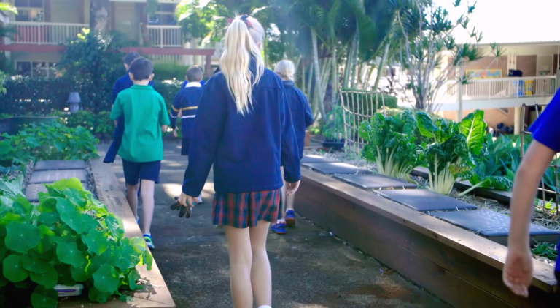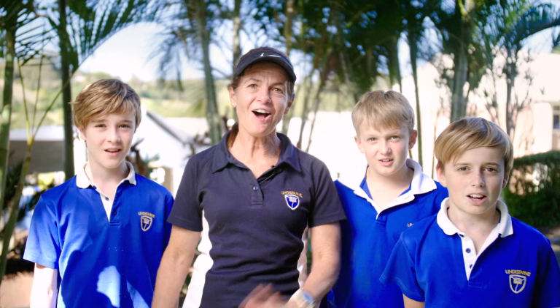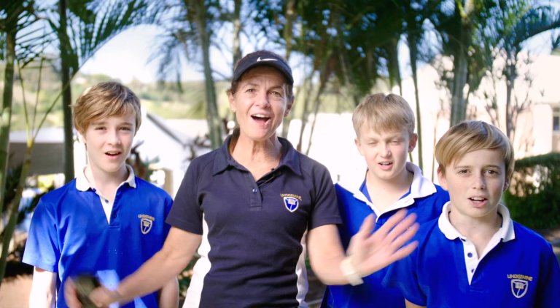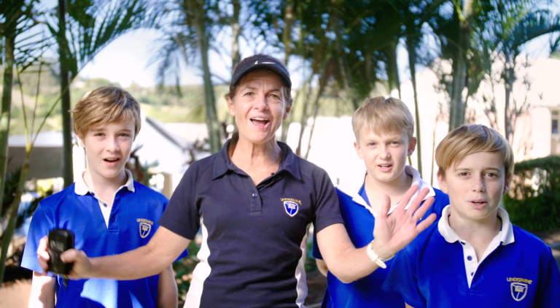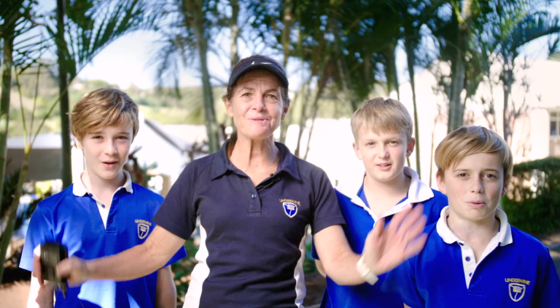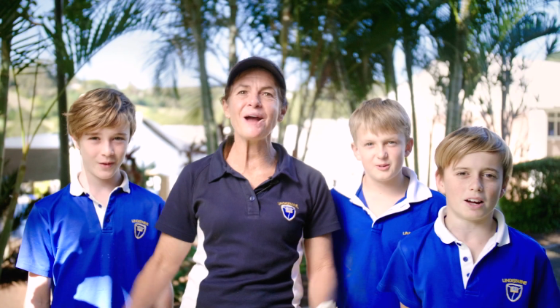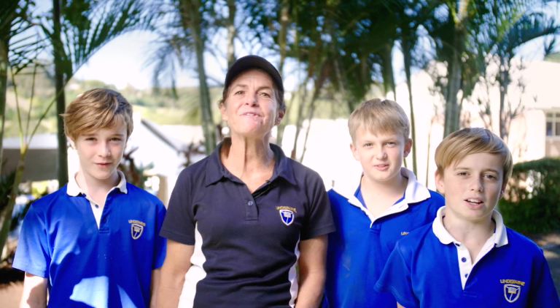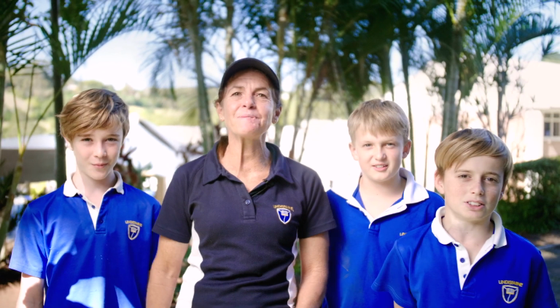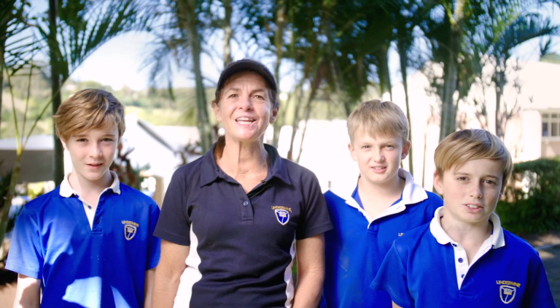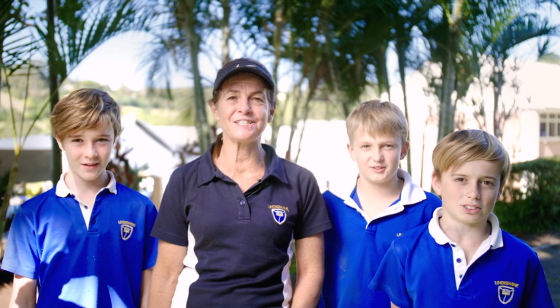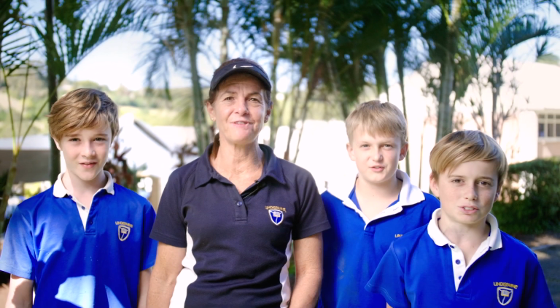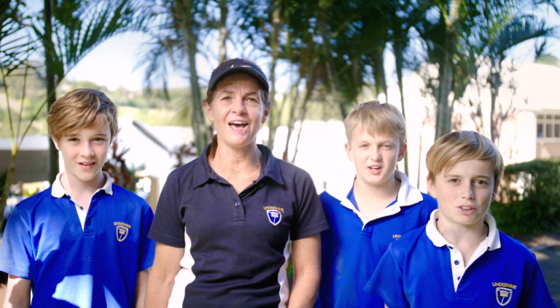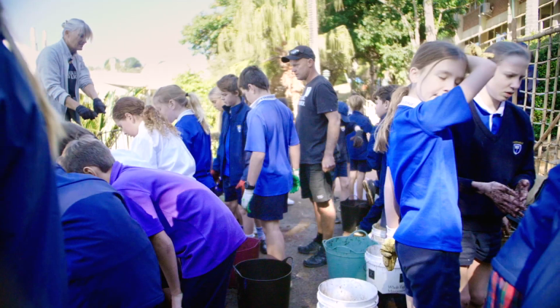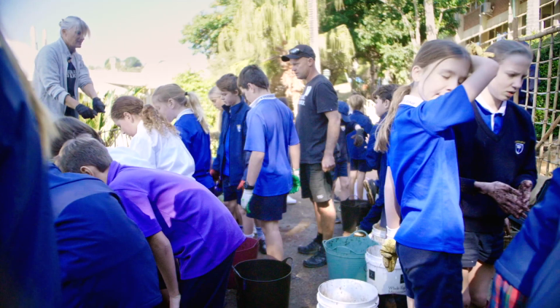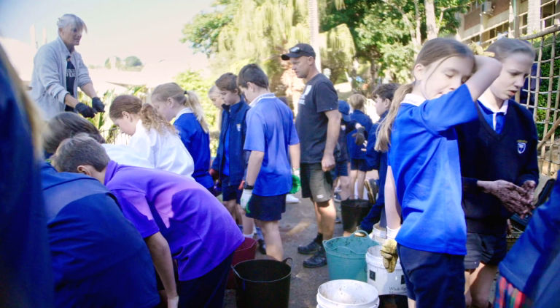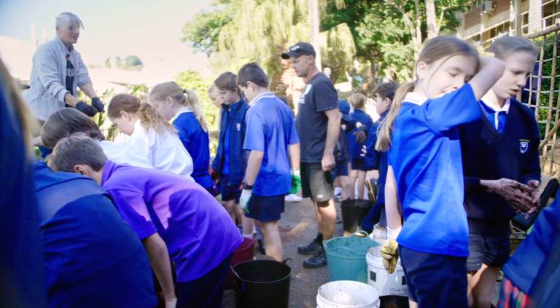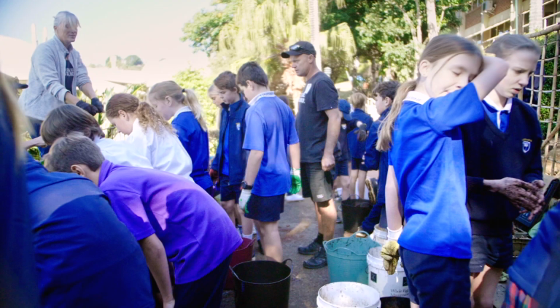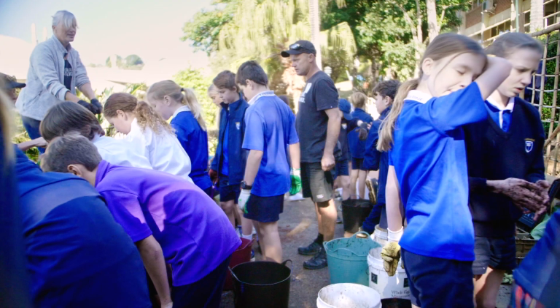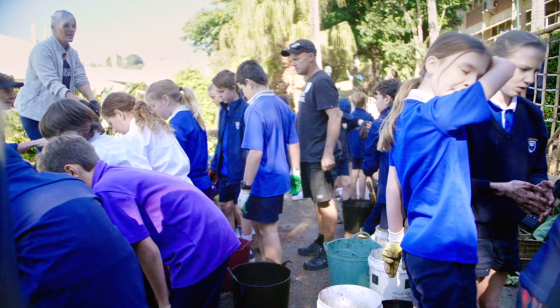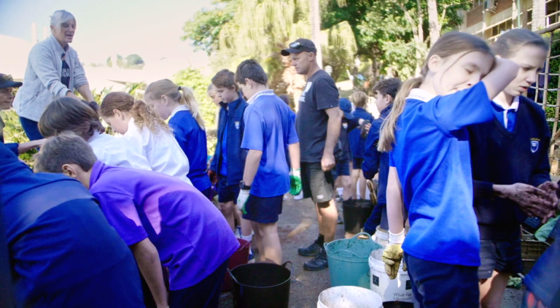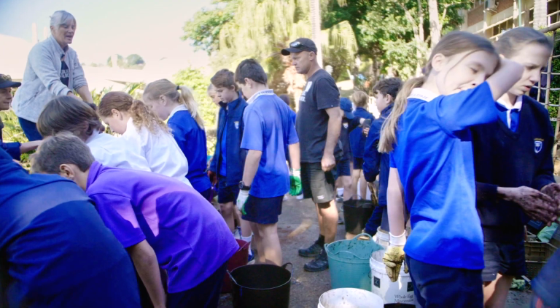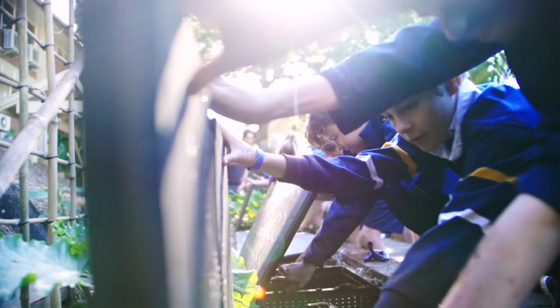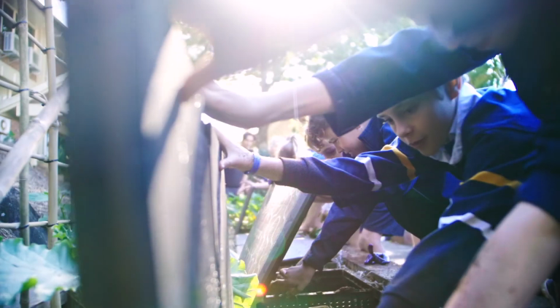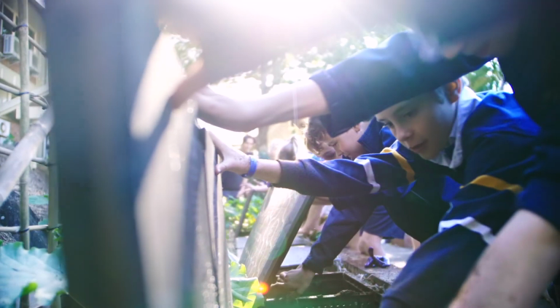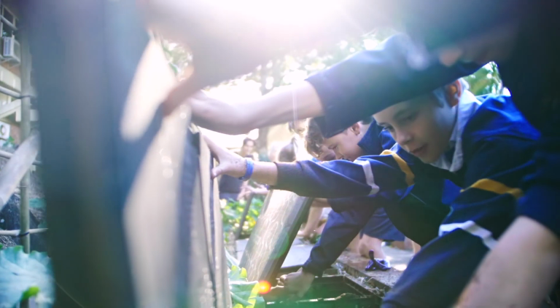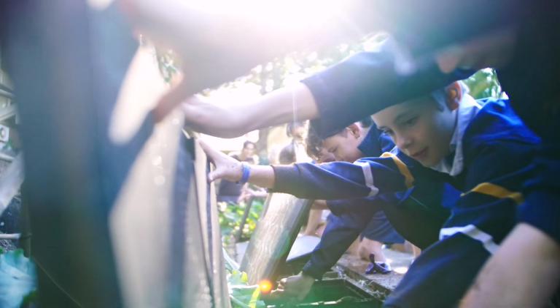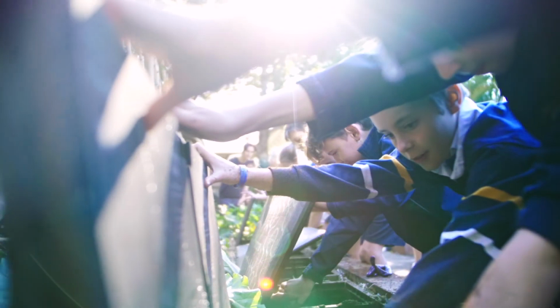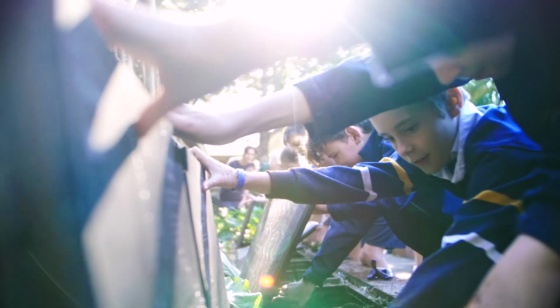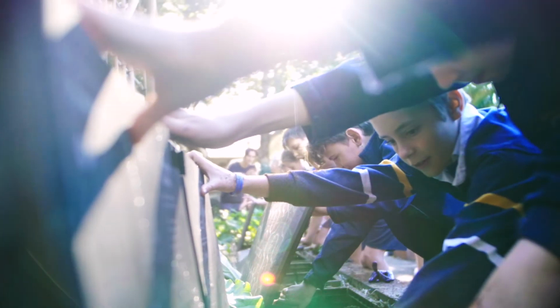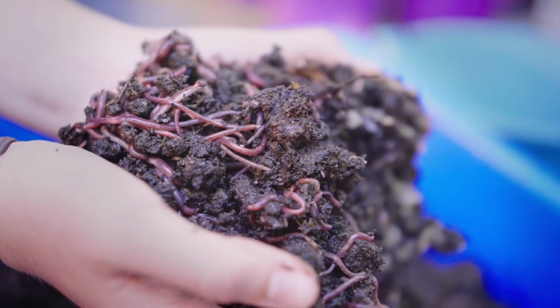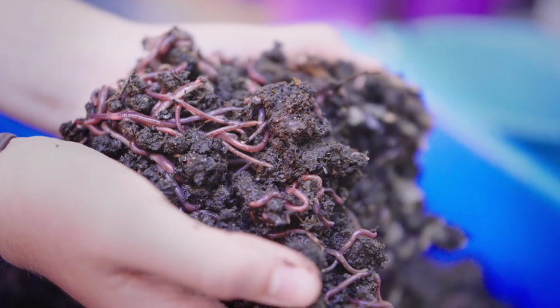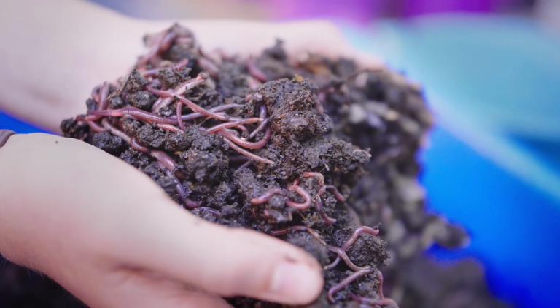Hi, we're from Lindisfarne and we're really excited because our worms have arrived.